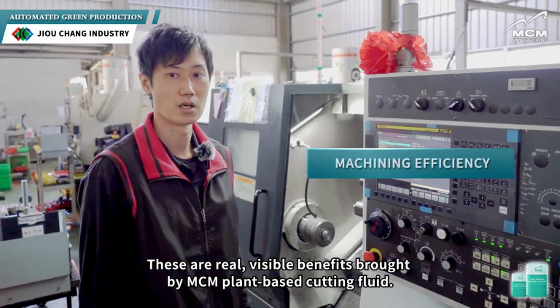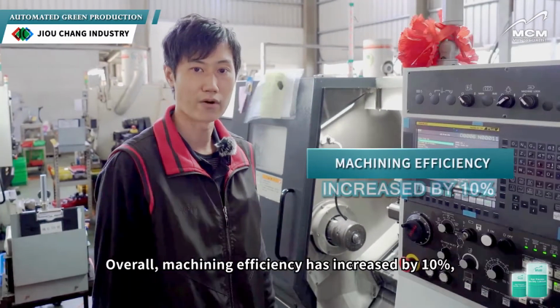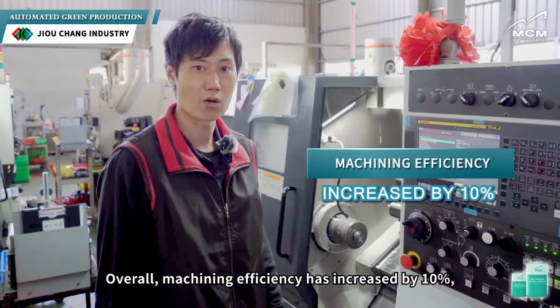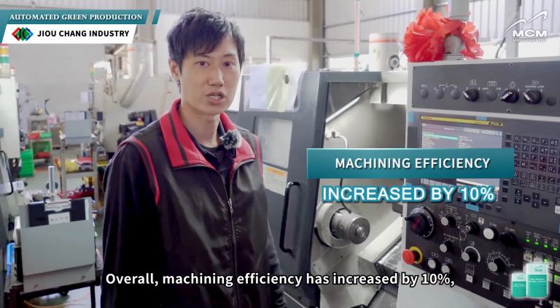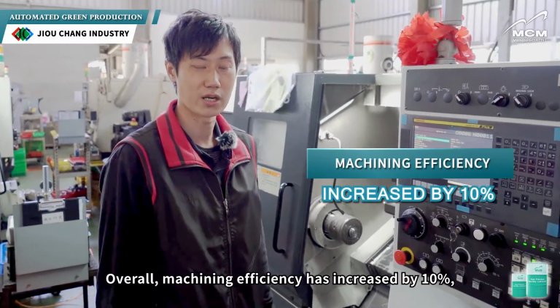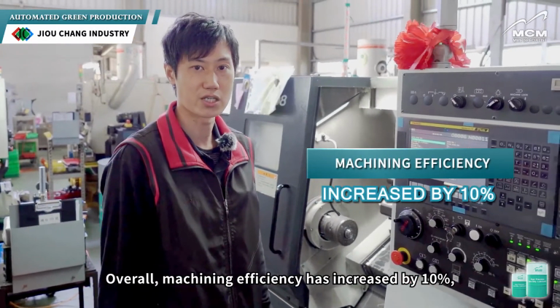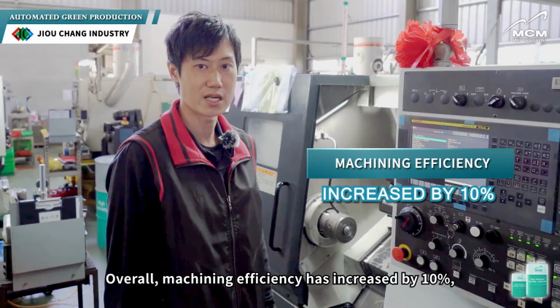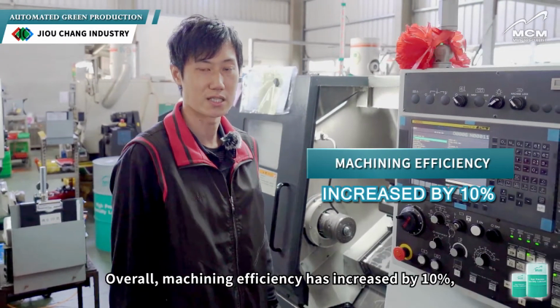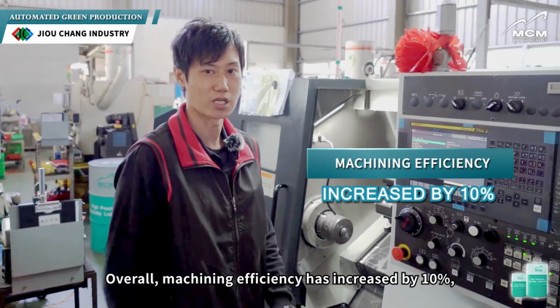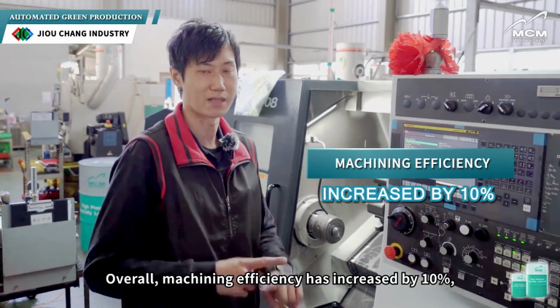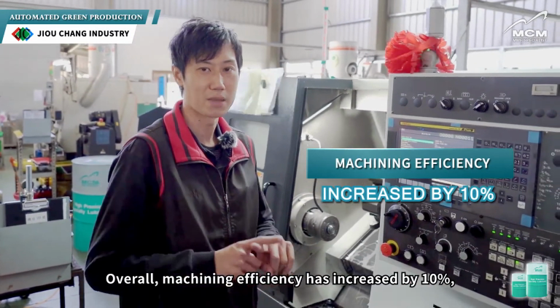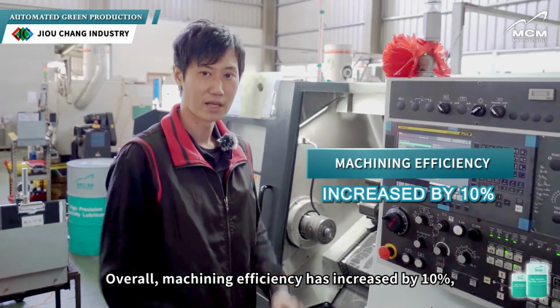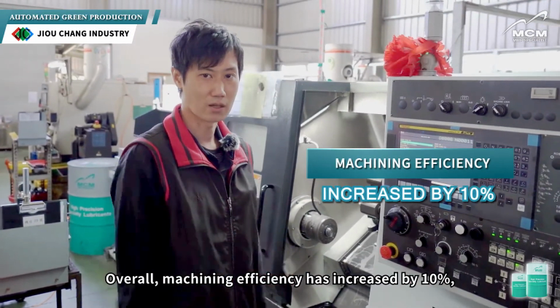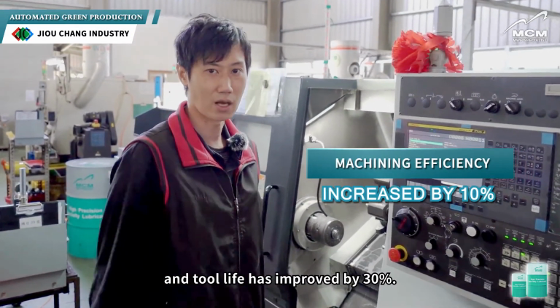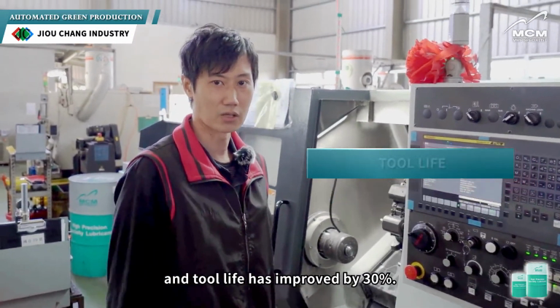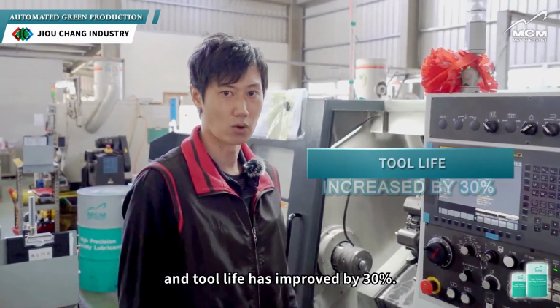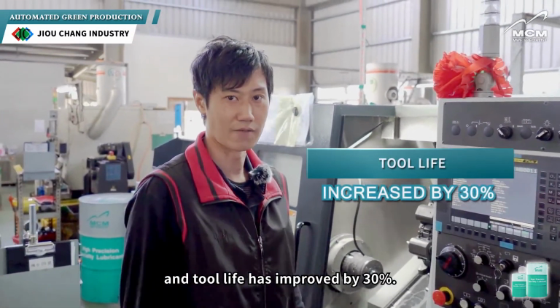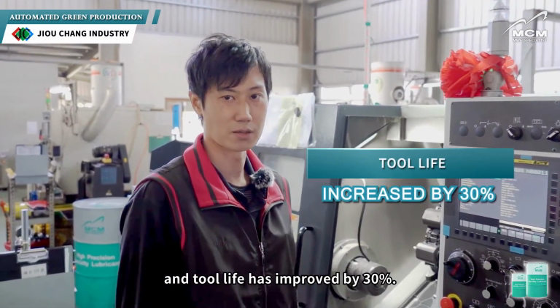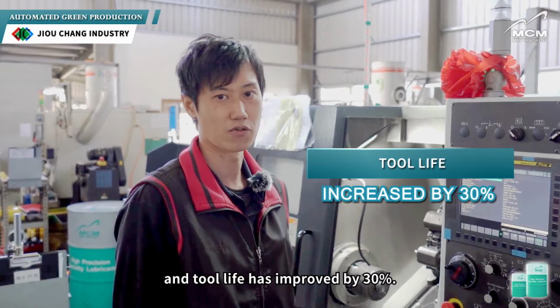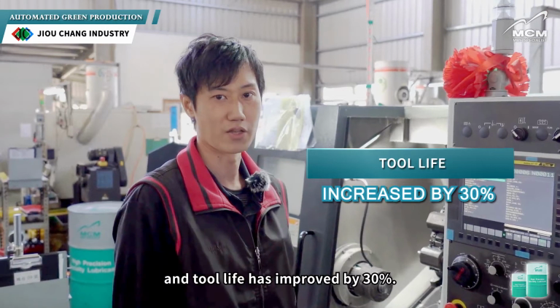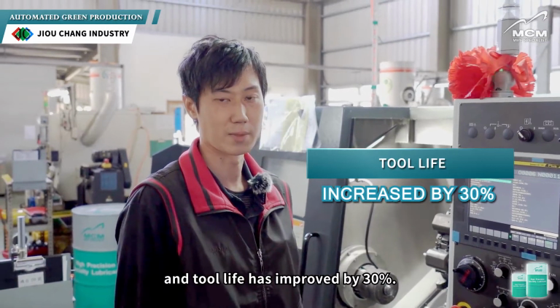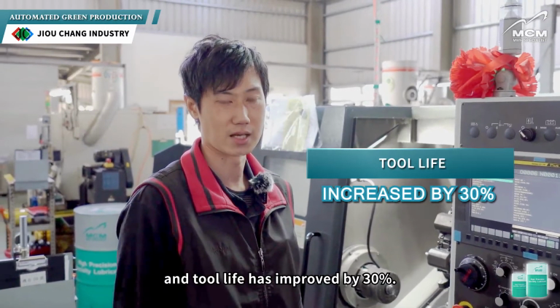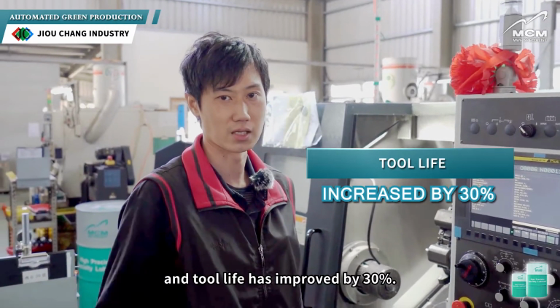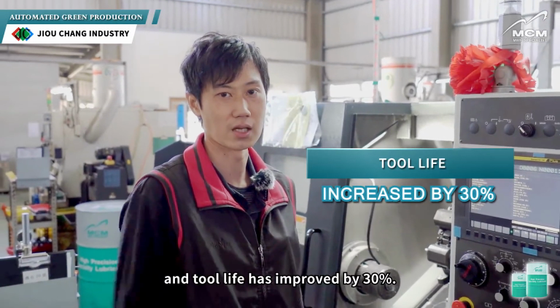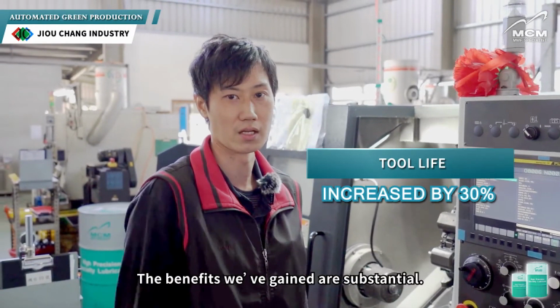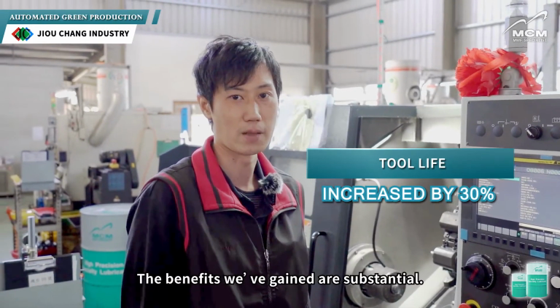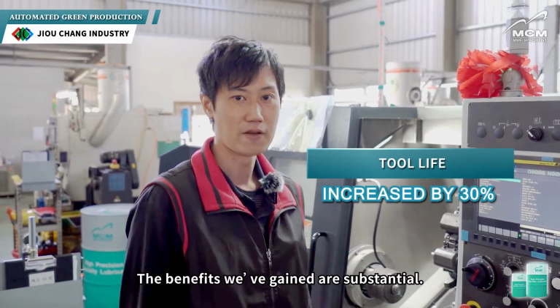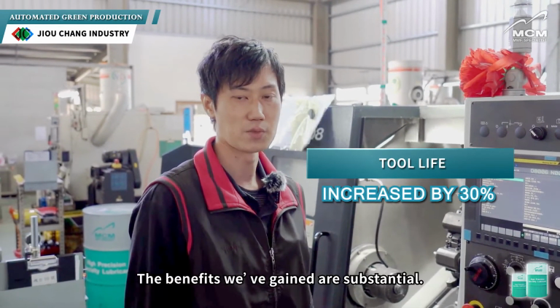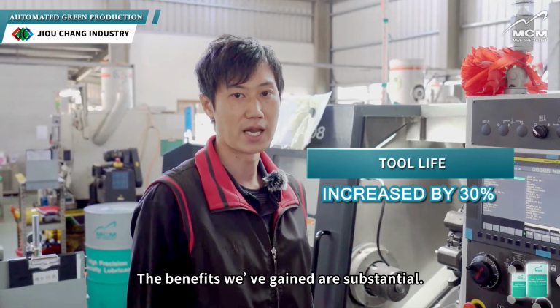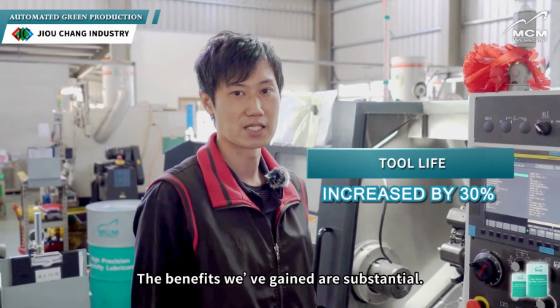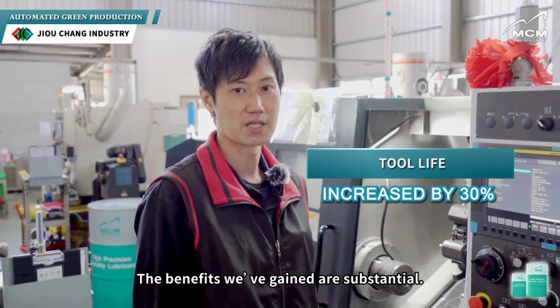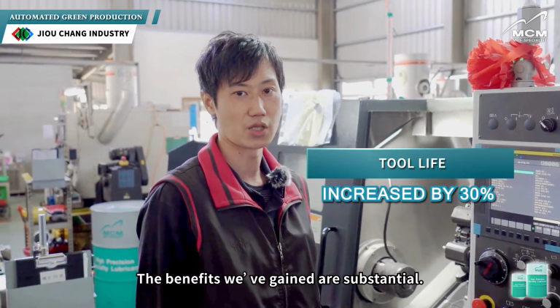Overall, machining efficiency has increased by 10%, and tool life has improved by 30%. The benefits we've gained are substantial.